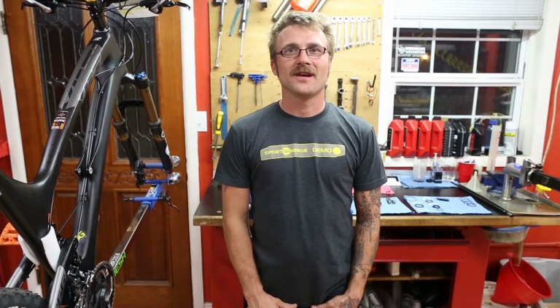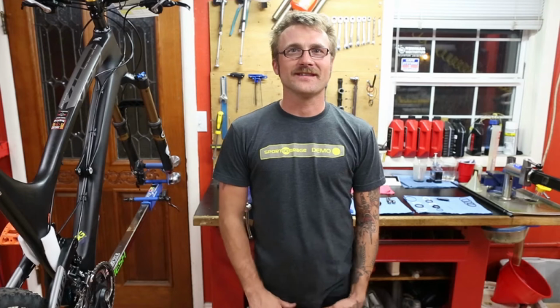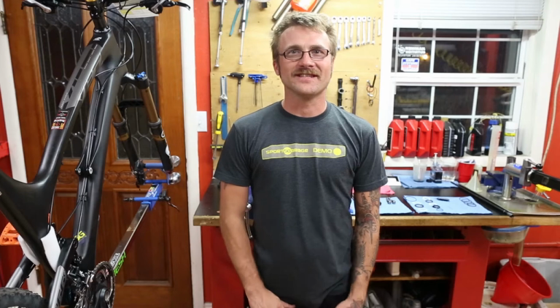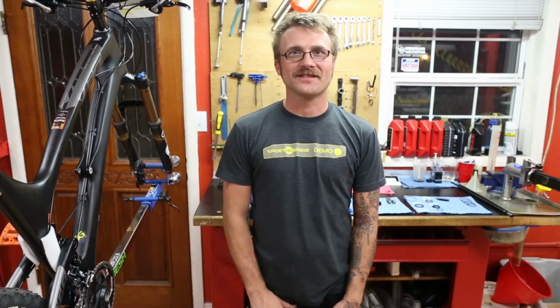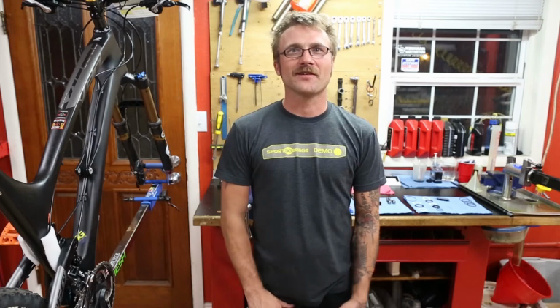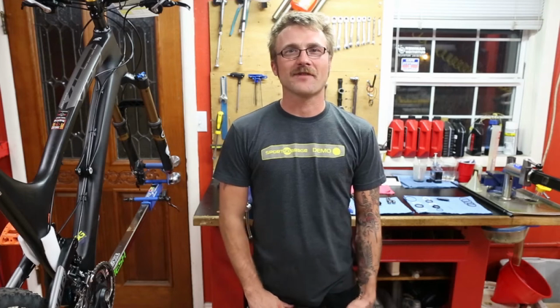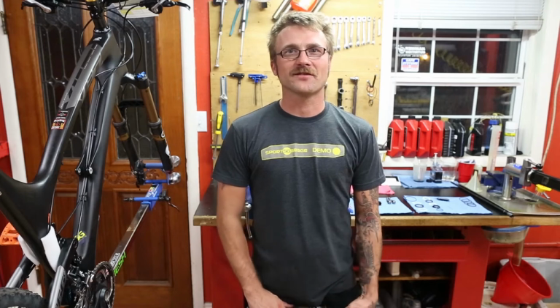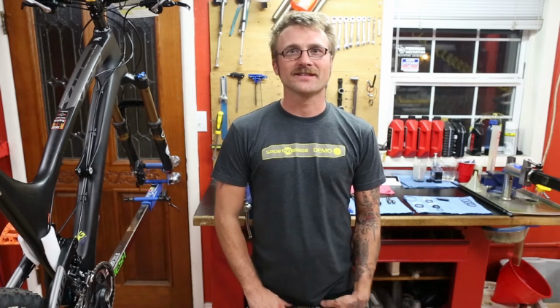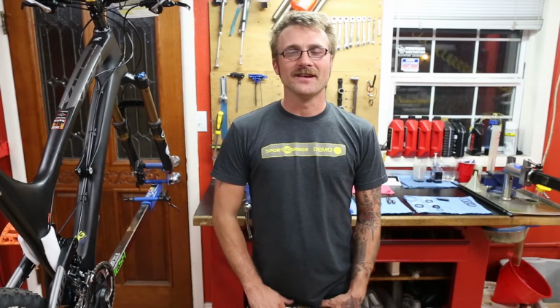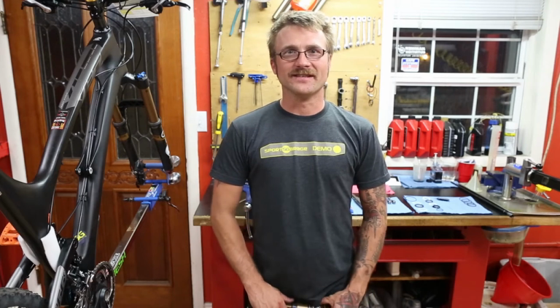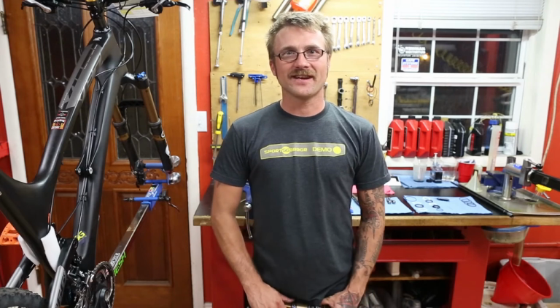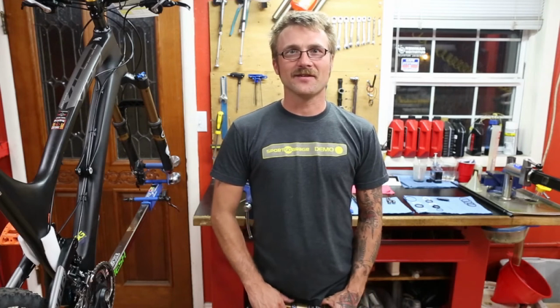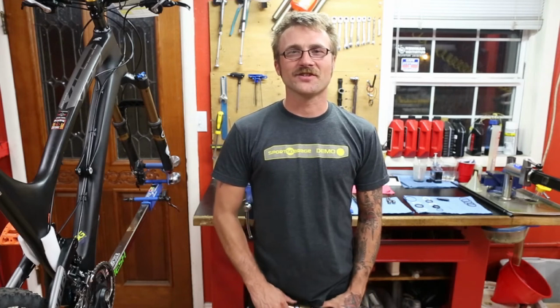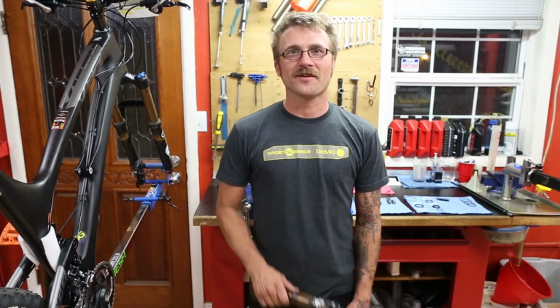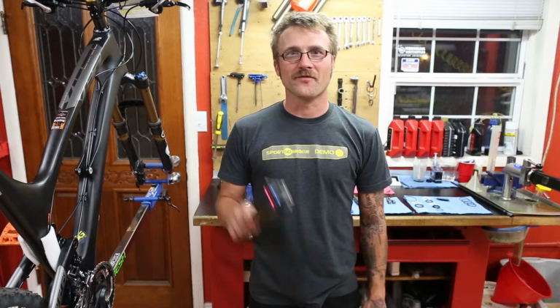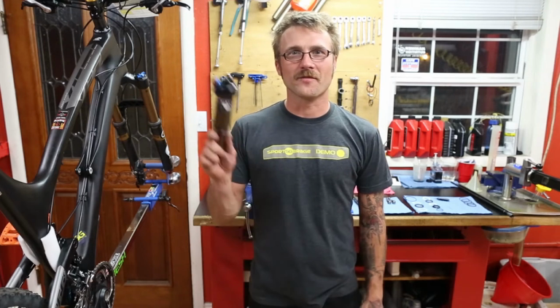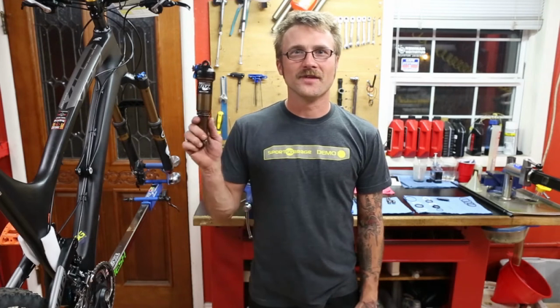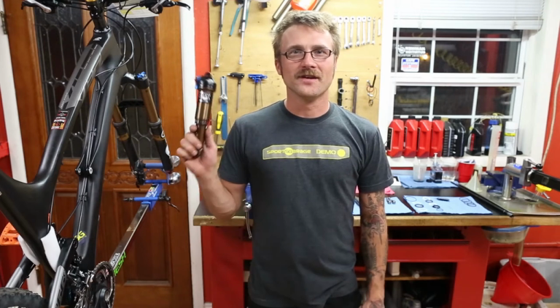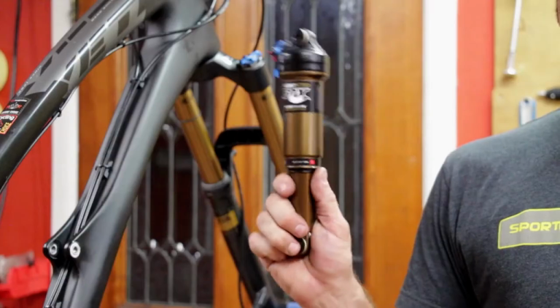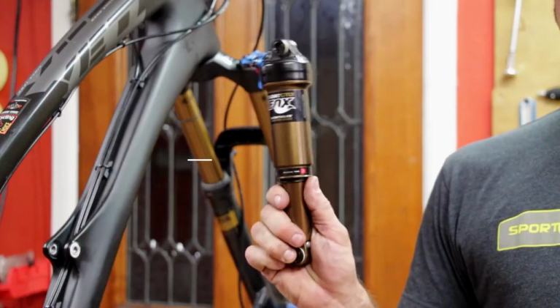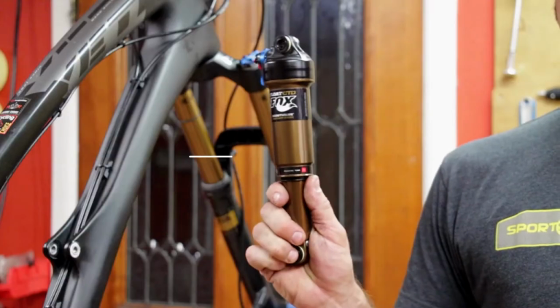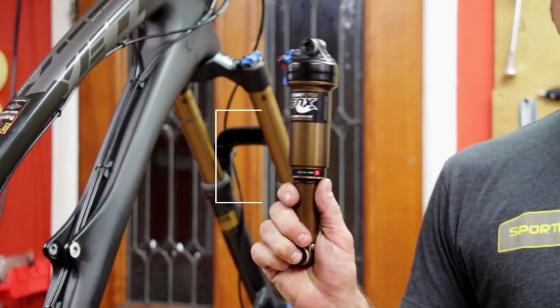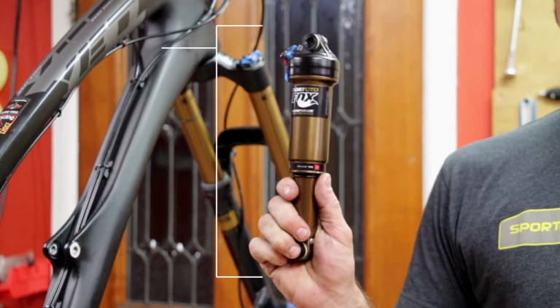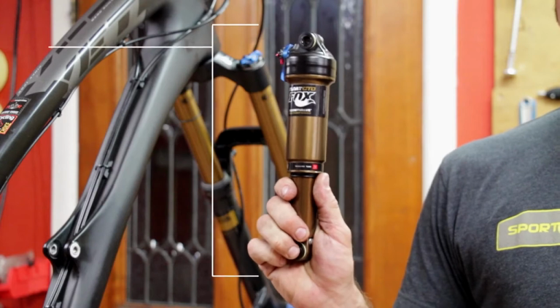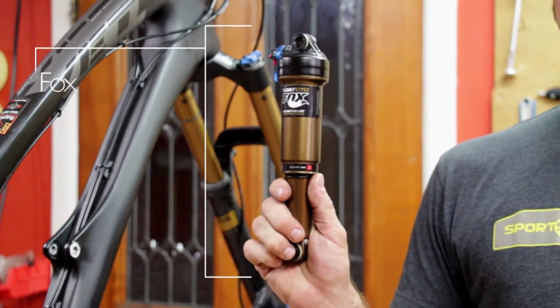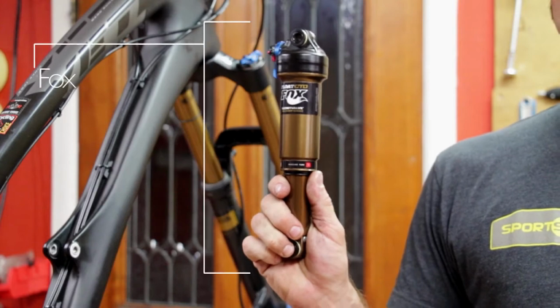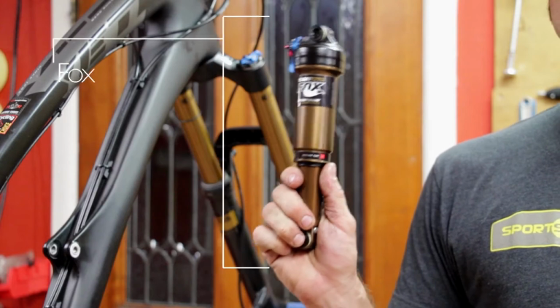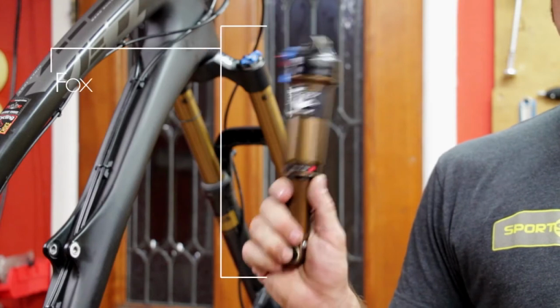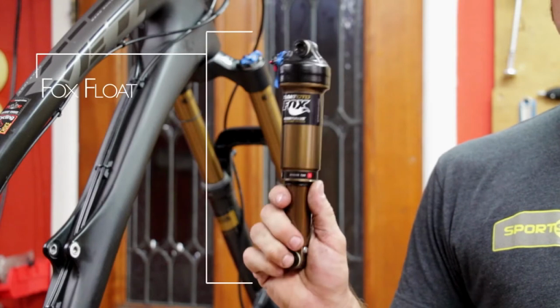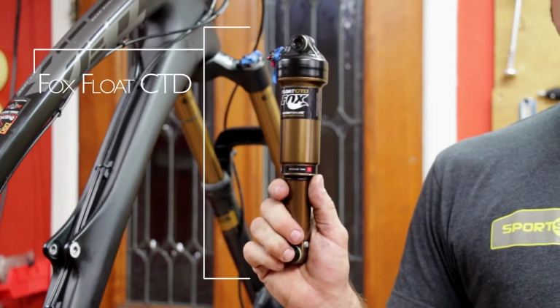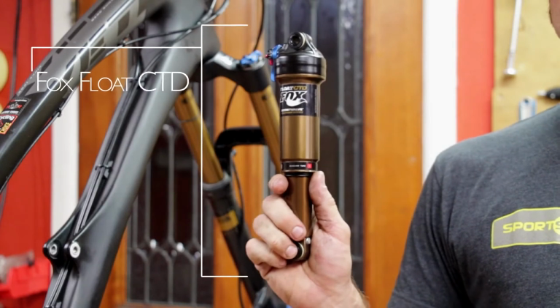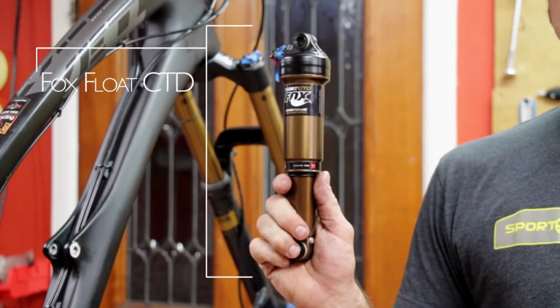Hi, this is James Terry with Rad Service, and today I'm going to show you how to perform the air can service on a Fox Float CTD shock.